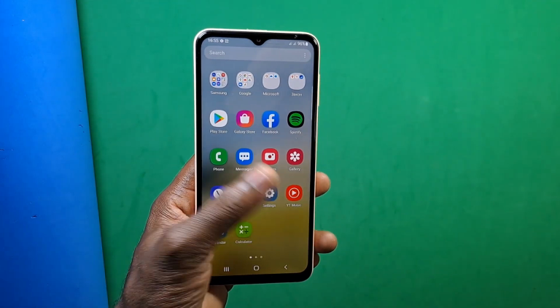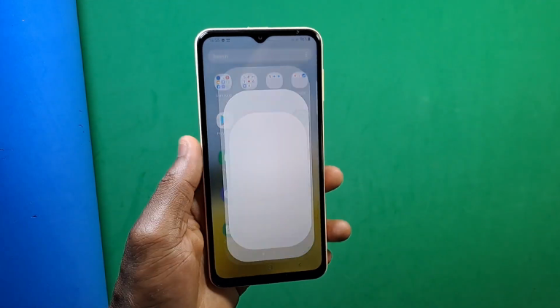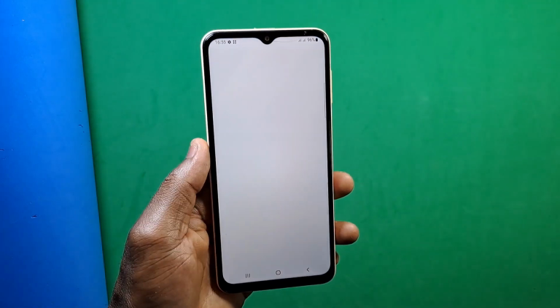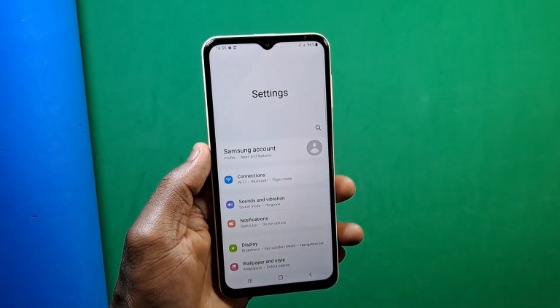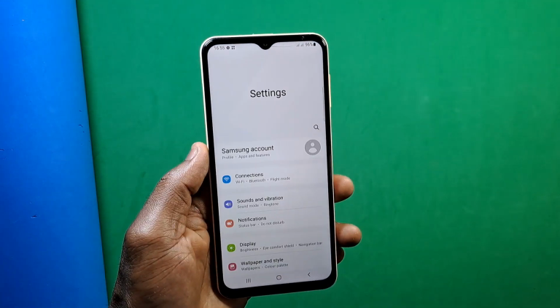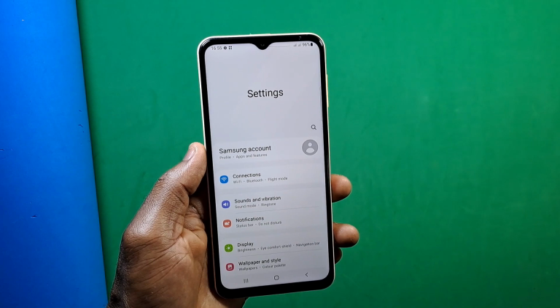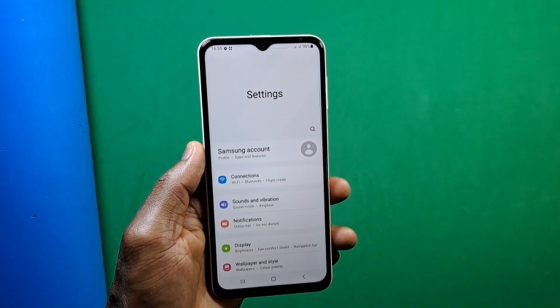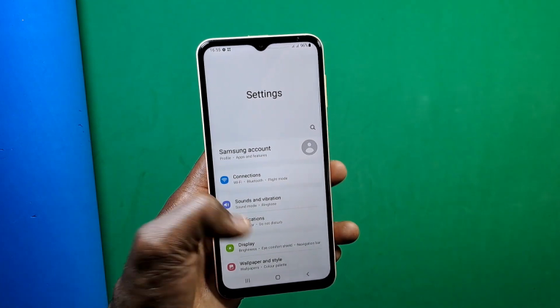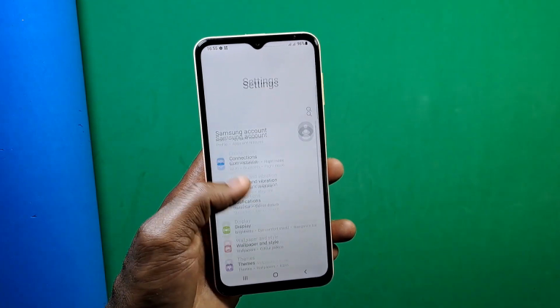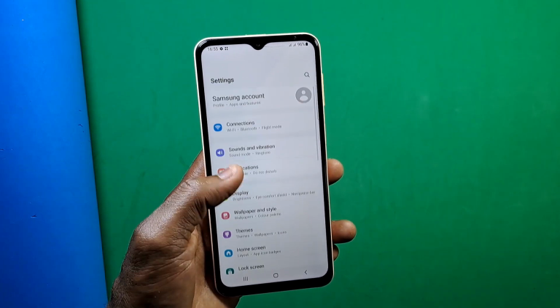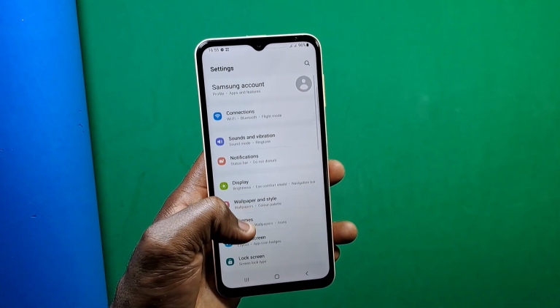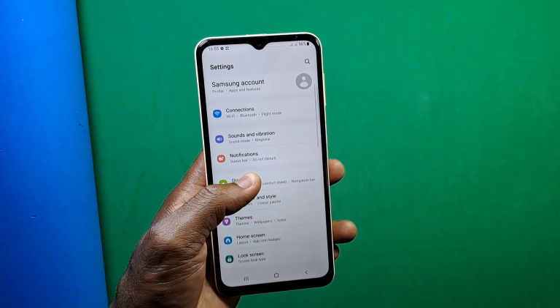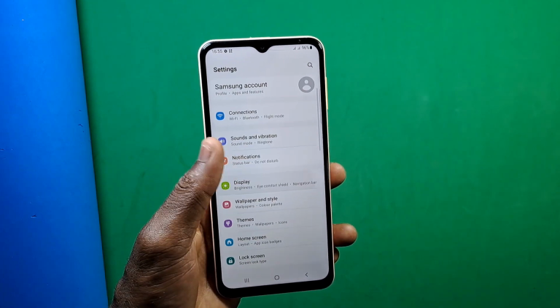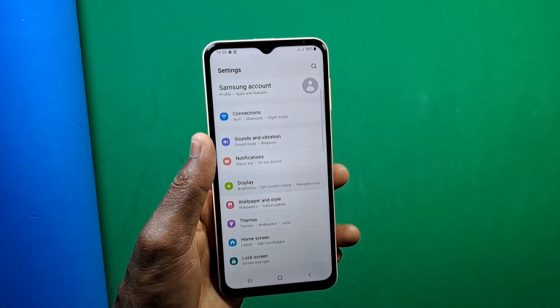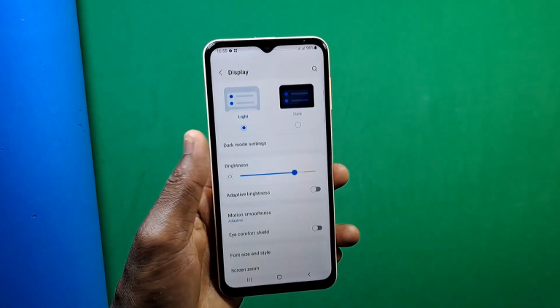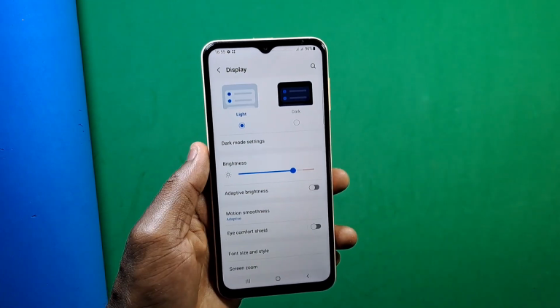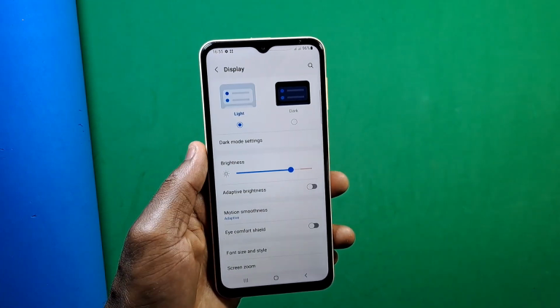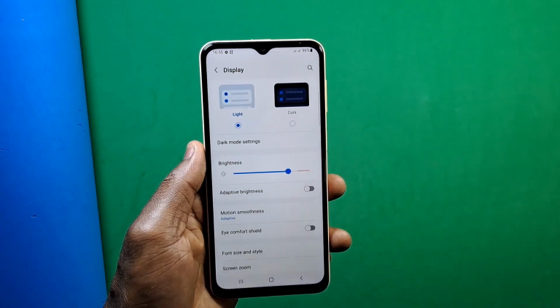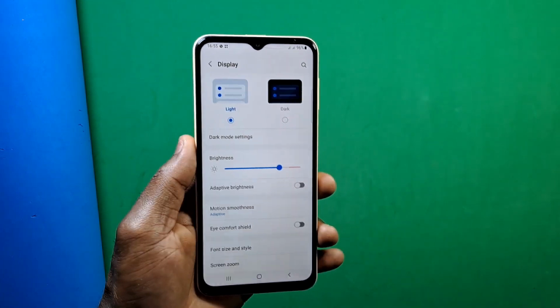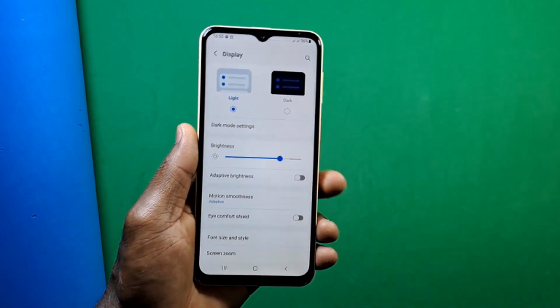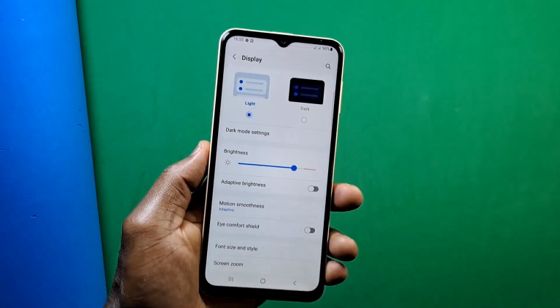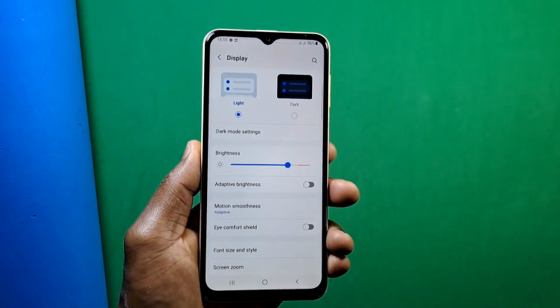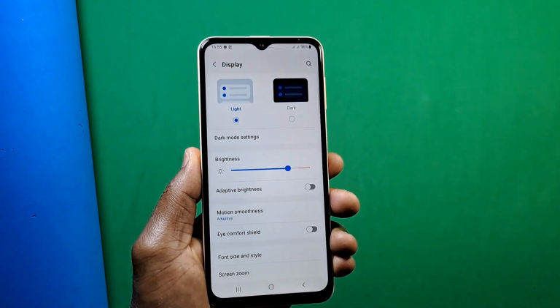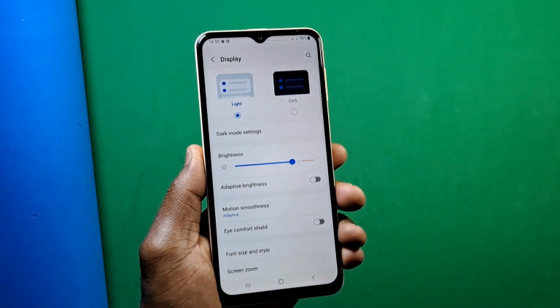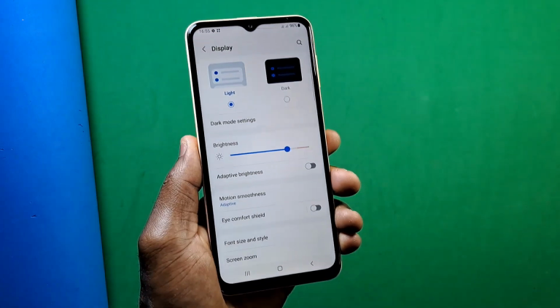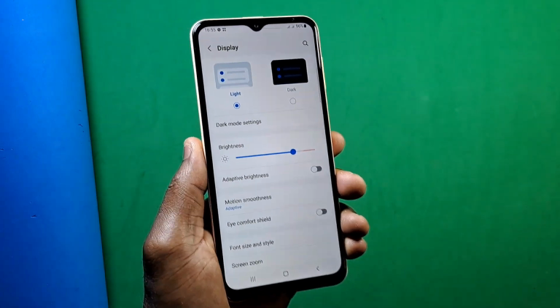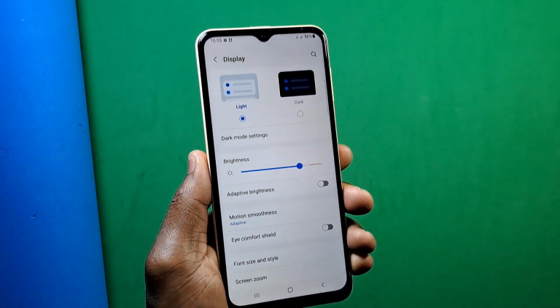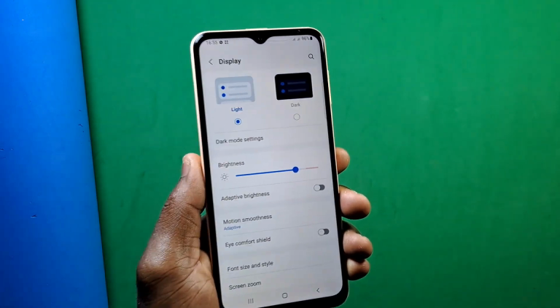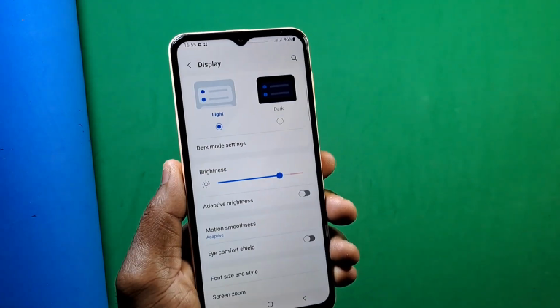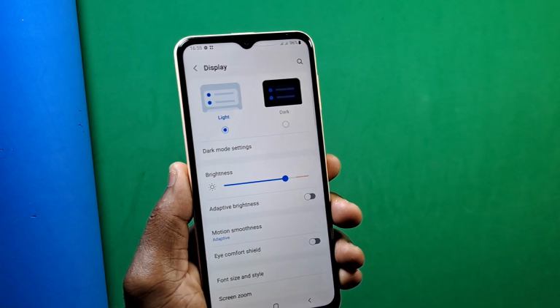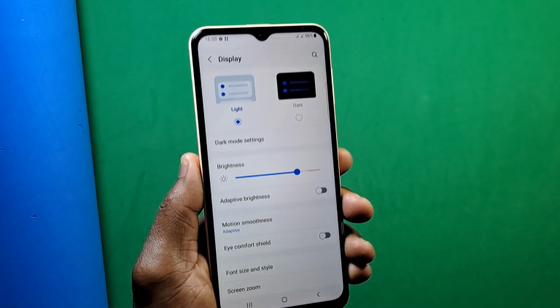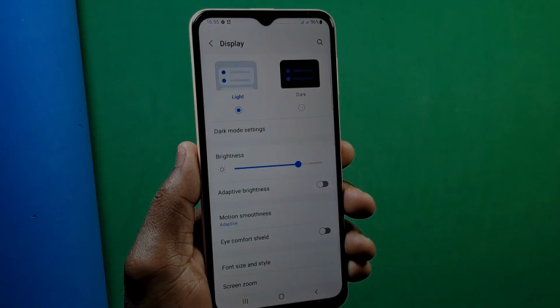The bezels on this device are not something you should really complain about, since they are the same bezels you get on the A22.